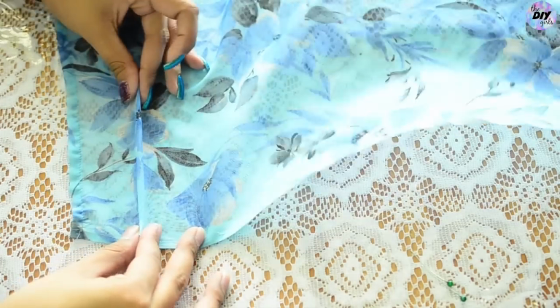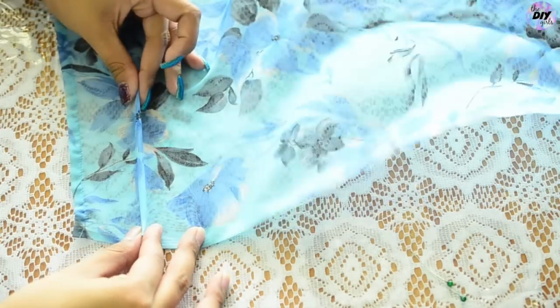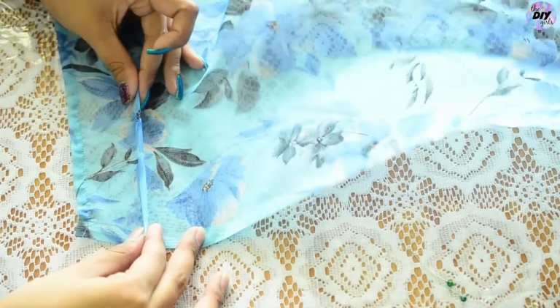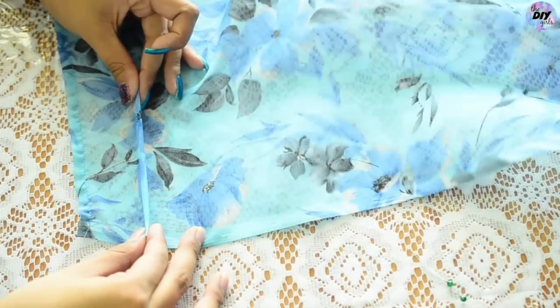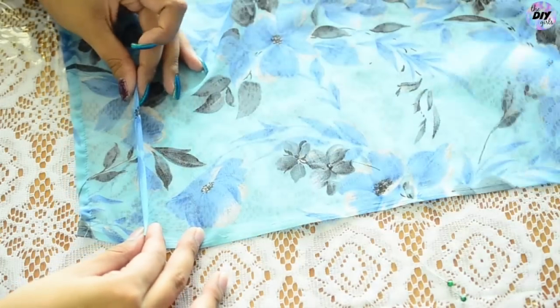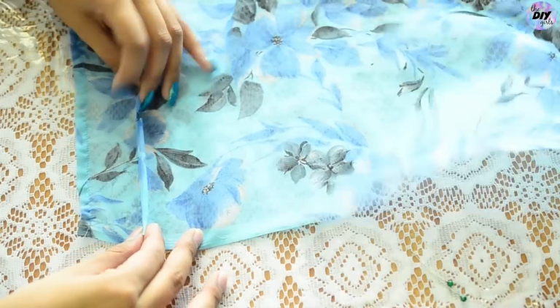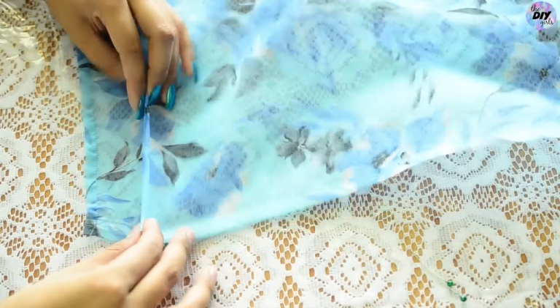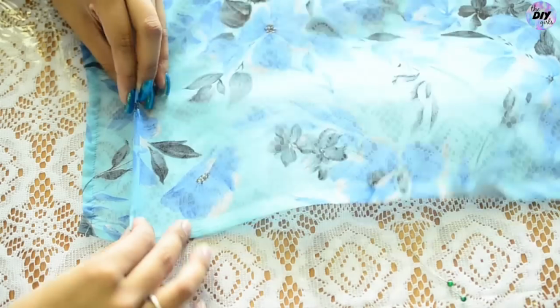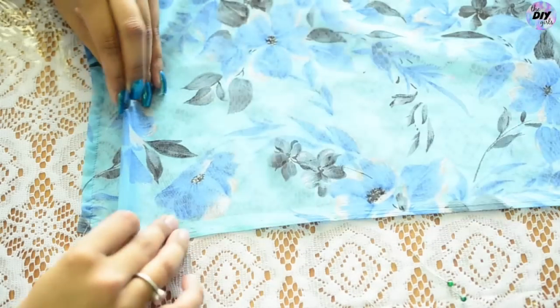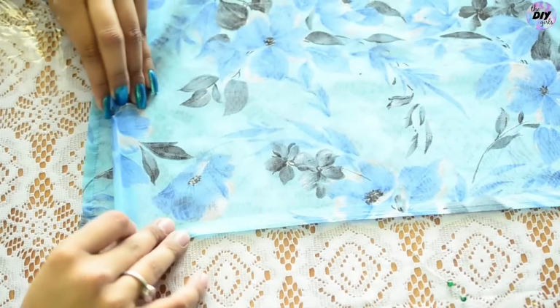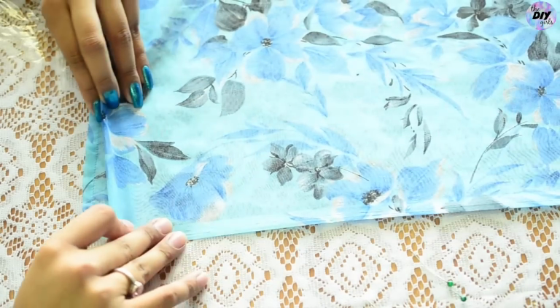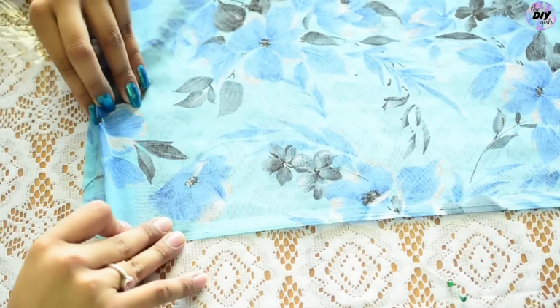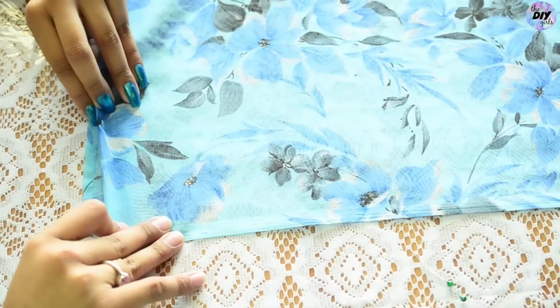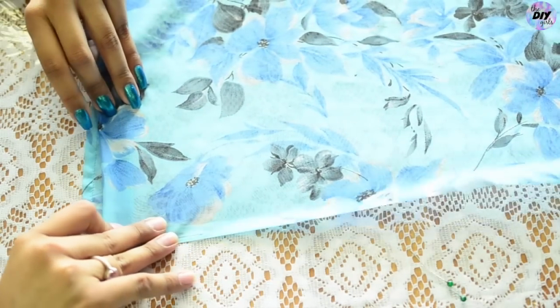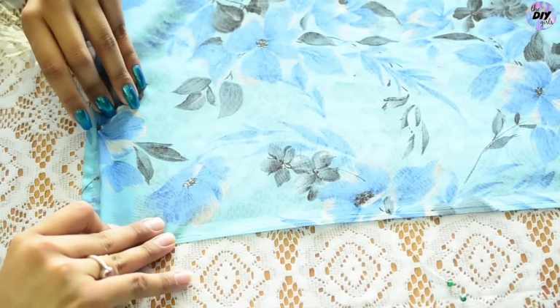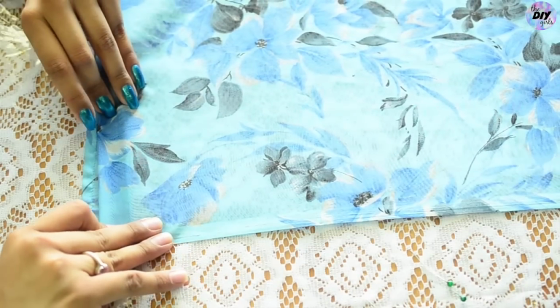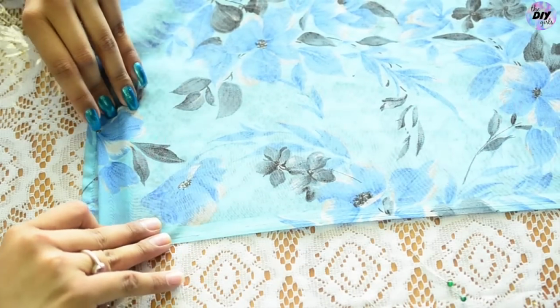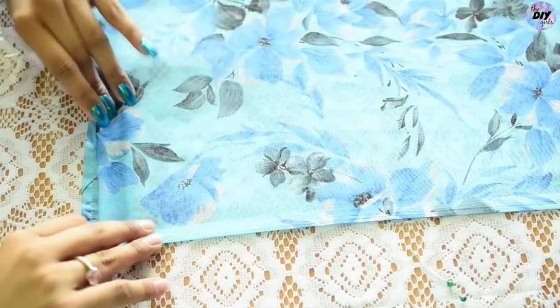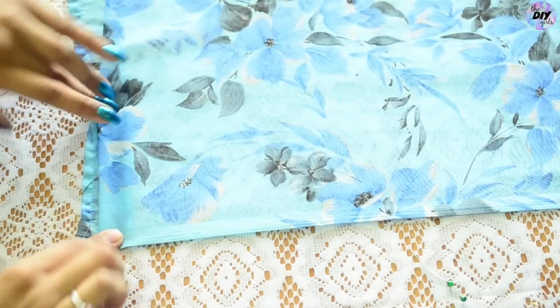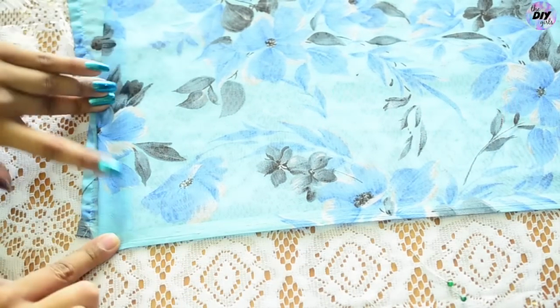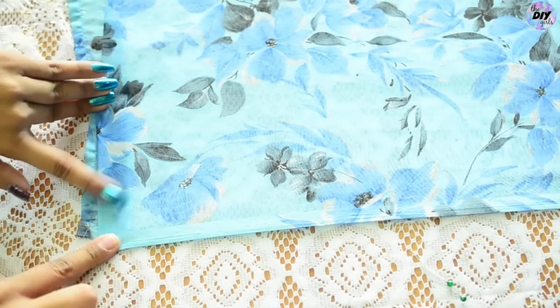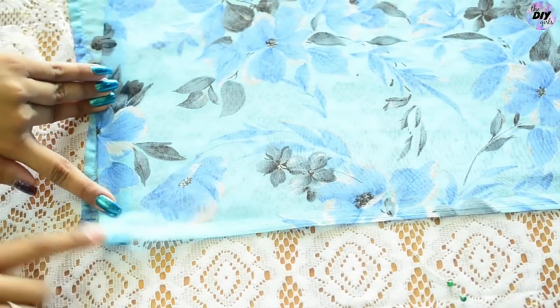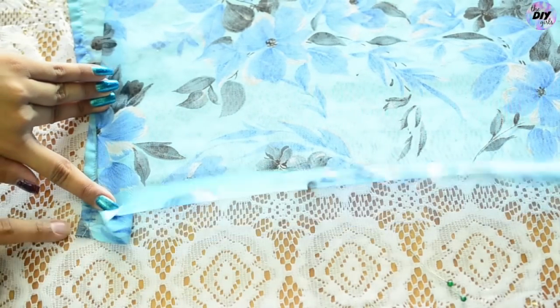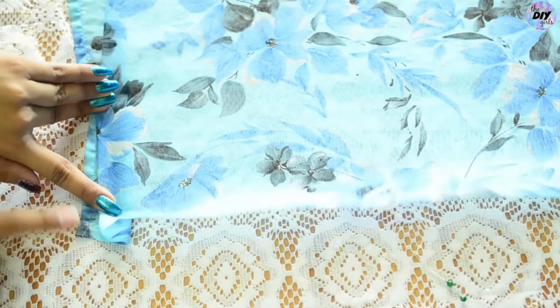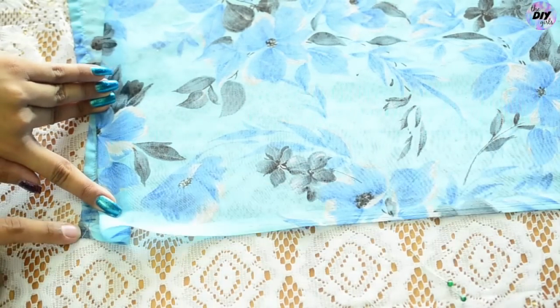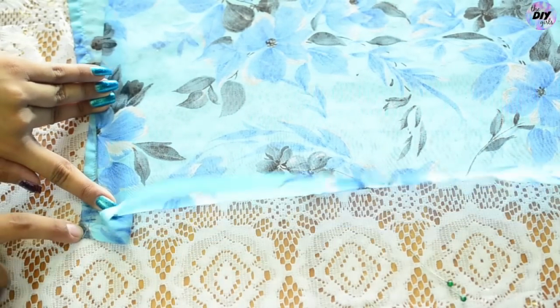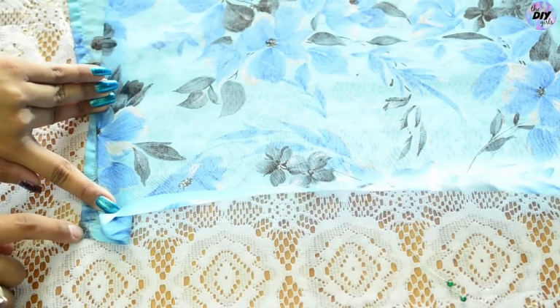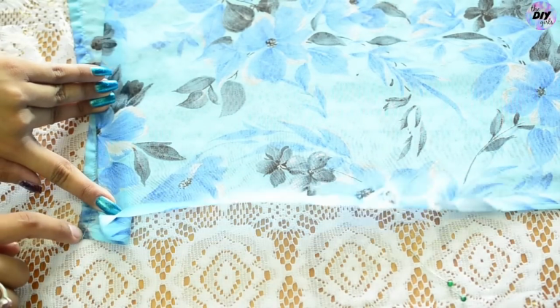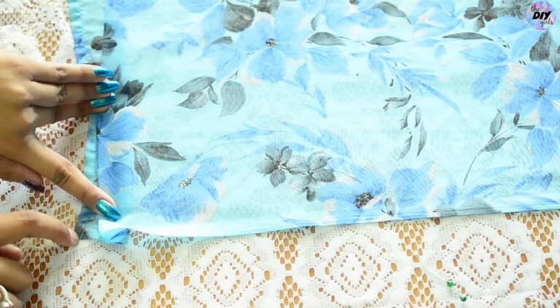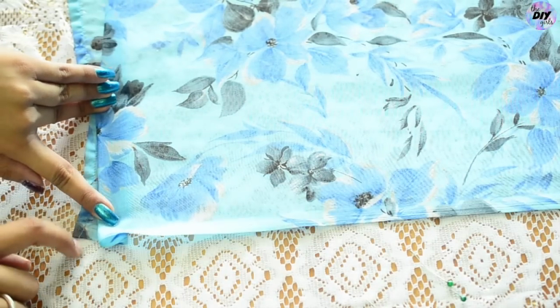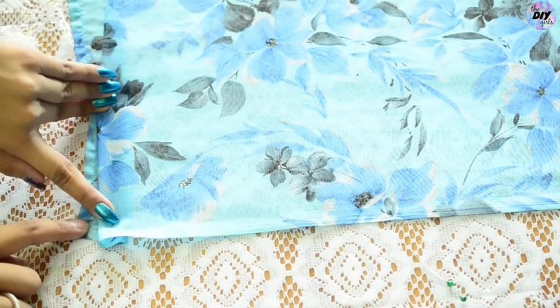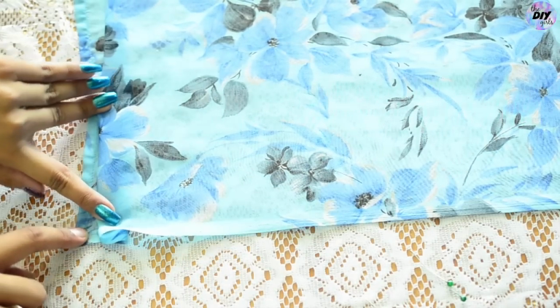Start by making pleats along the length of your saree like this, and pin them in place. Keep on doing it until you reach the point where it will cover your entire waist.